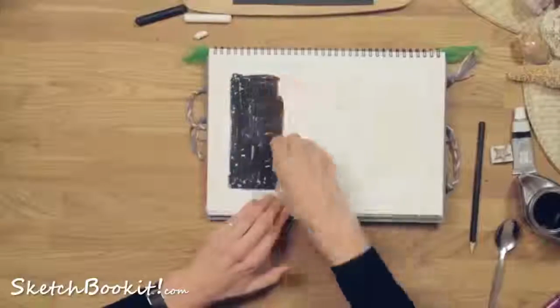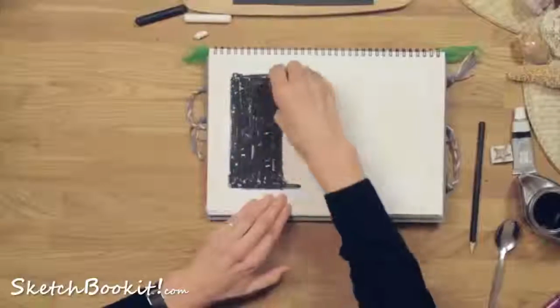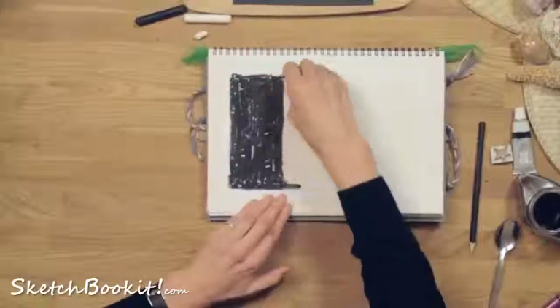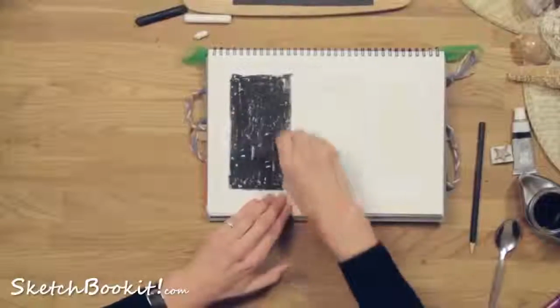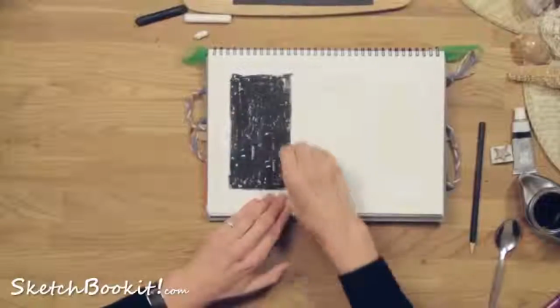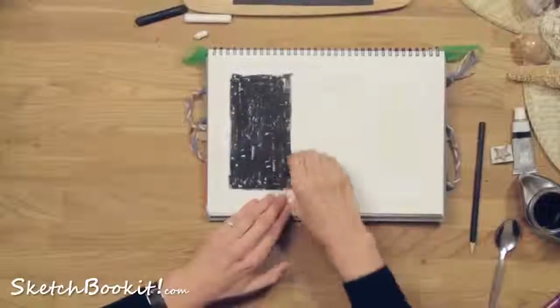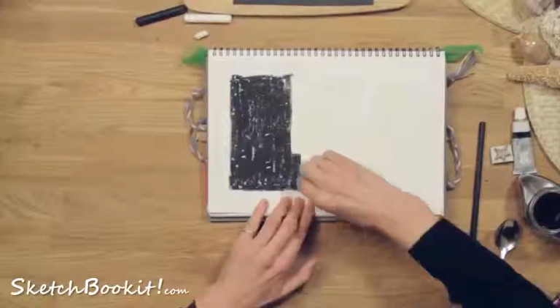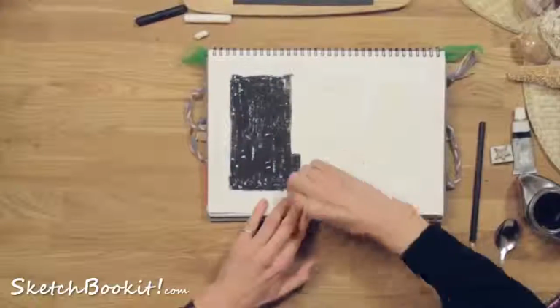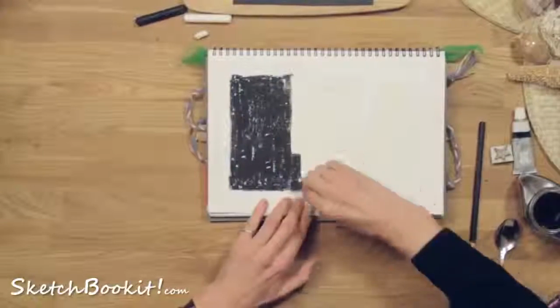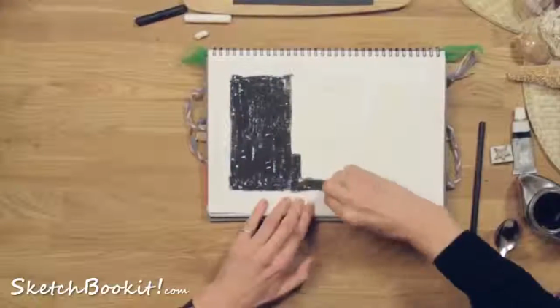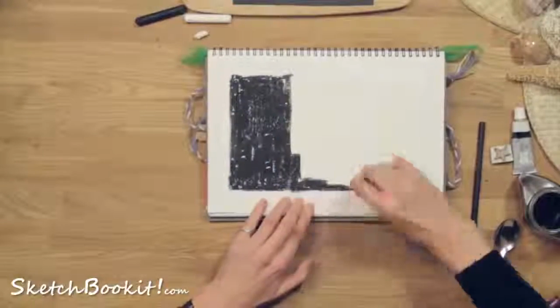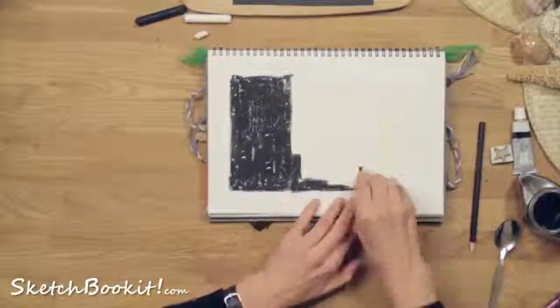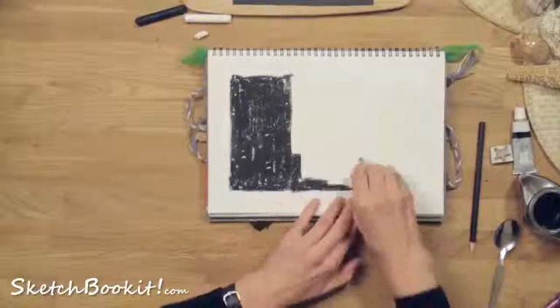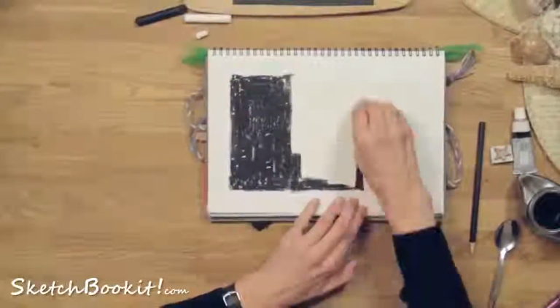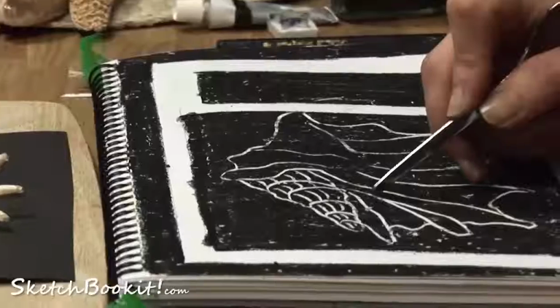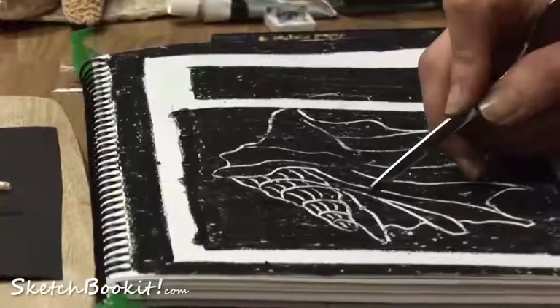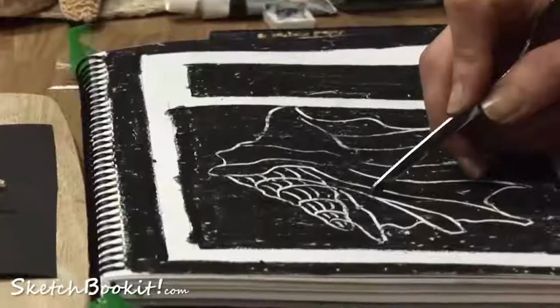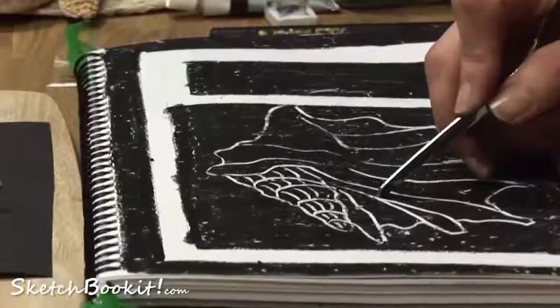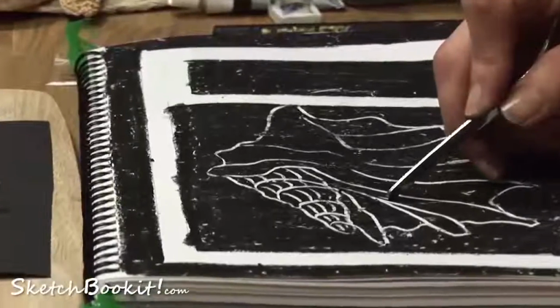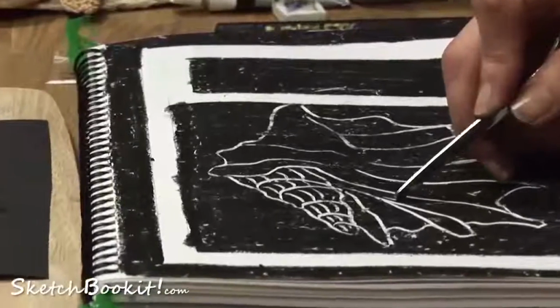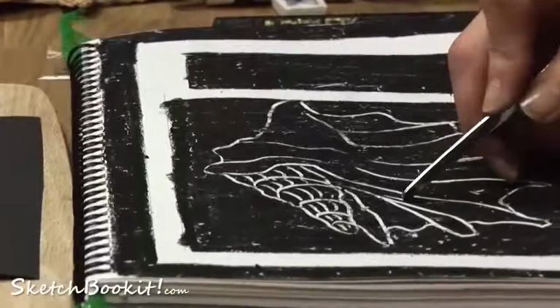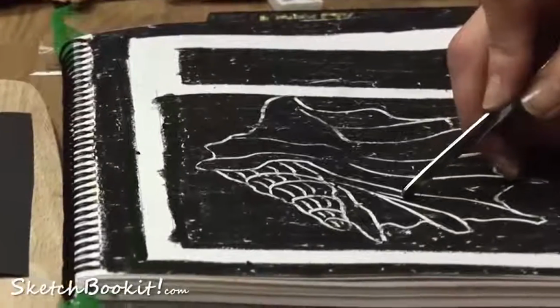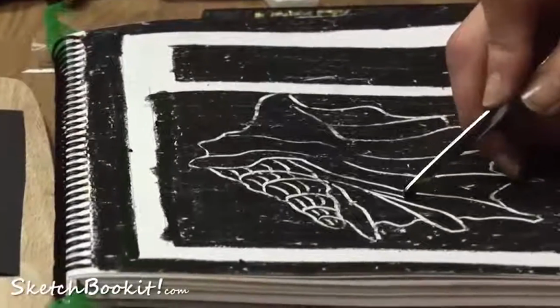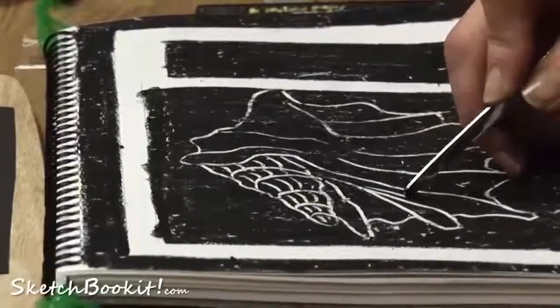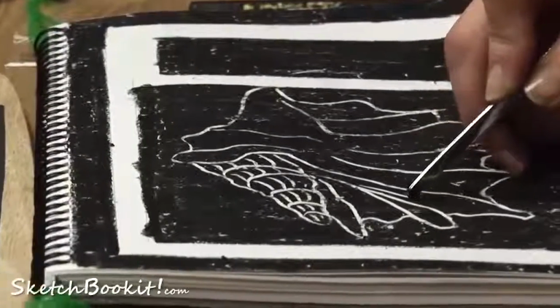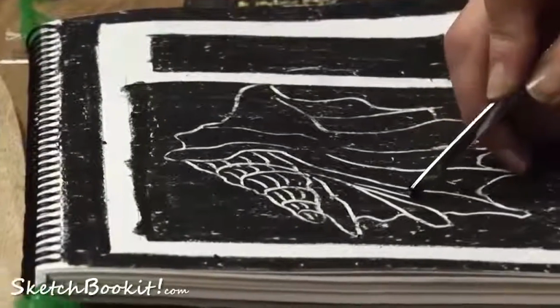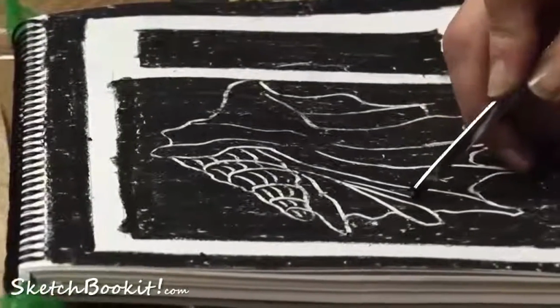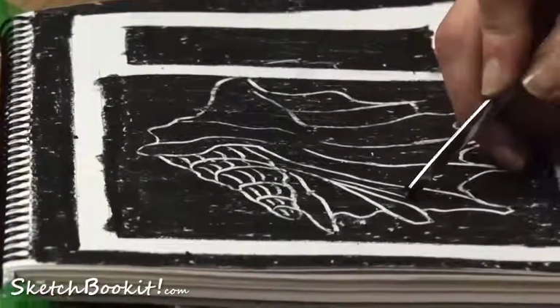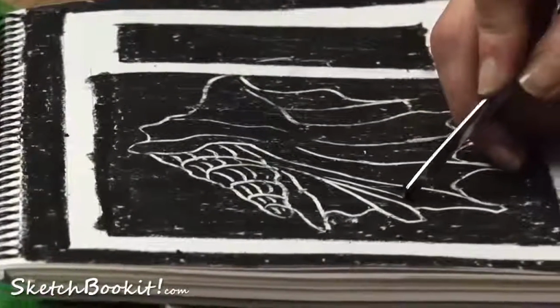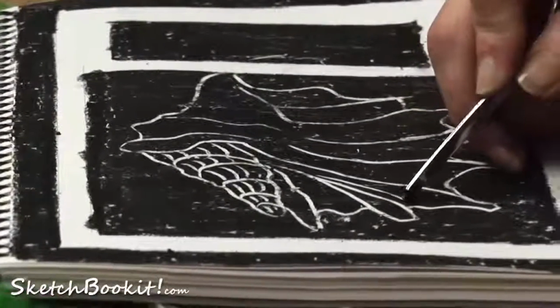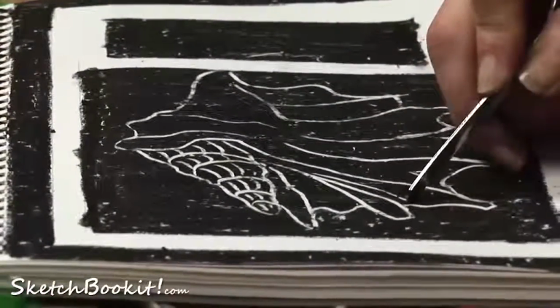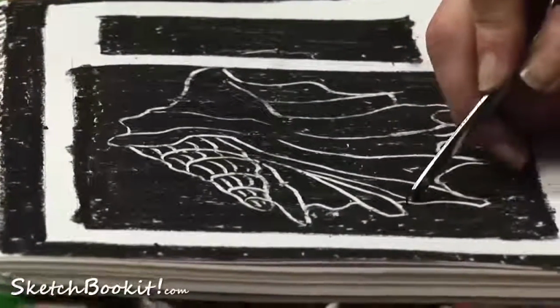We have then selected four pages for those art students who really enjoy the richness of working in black and white.